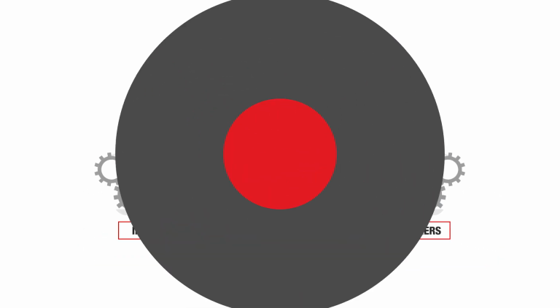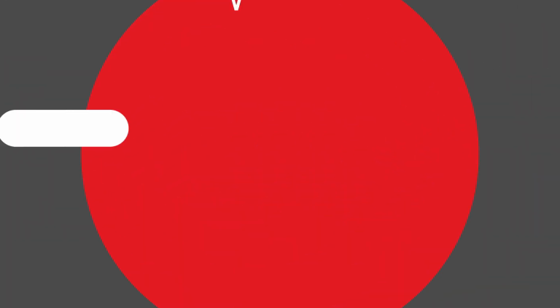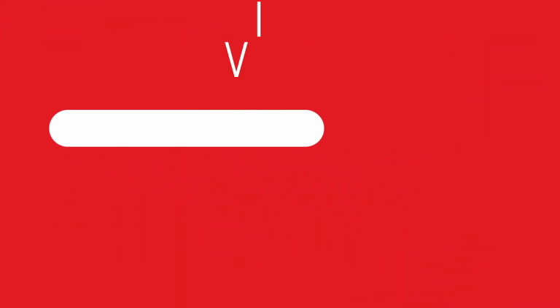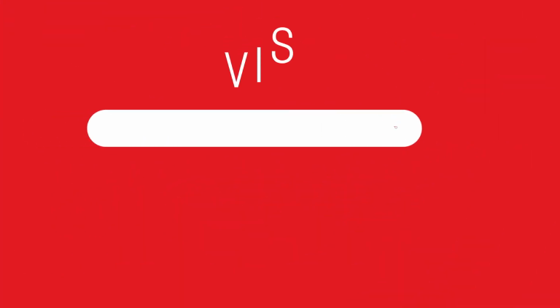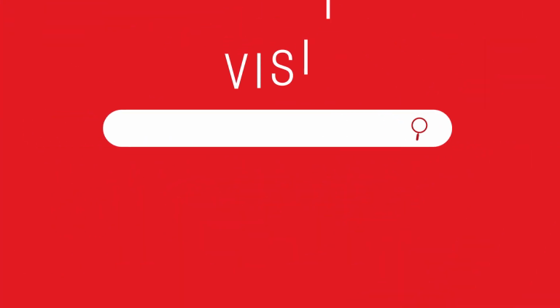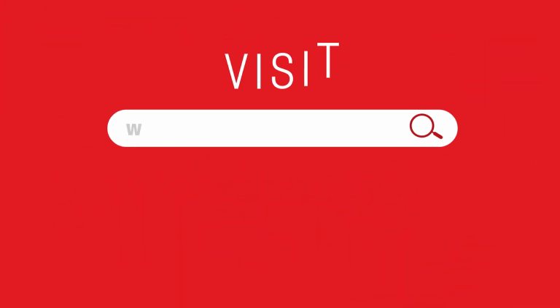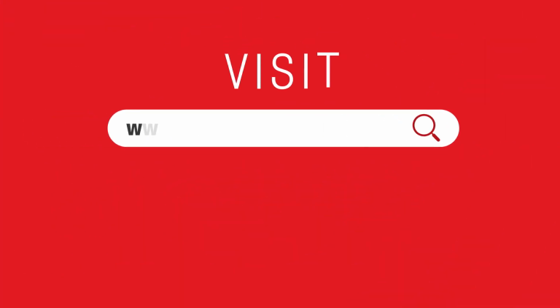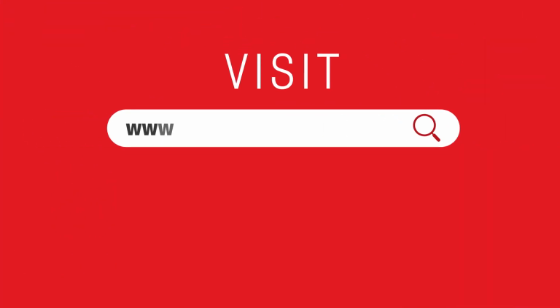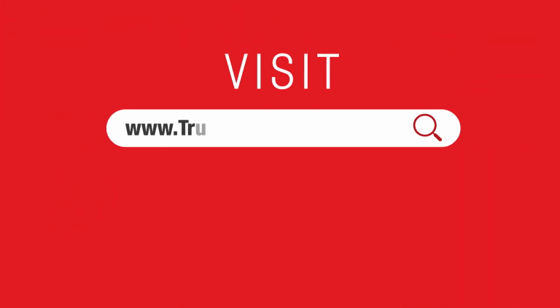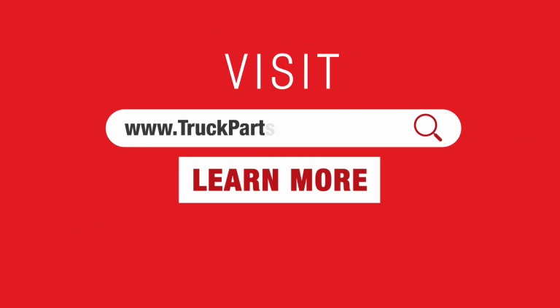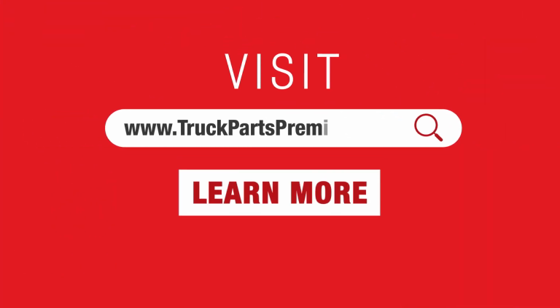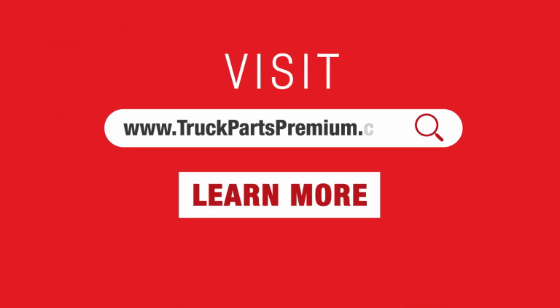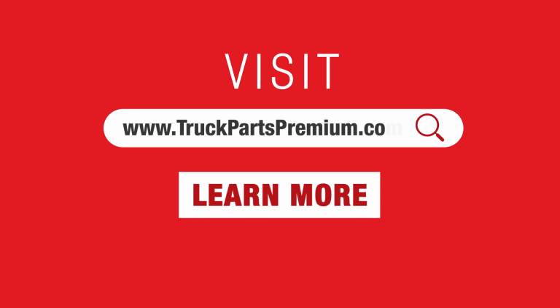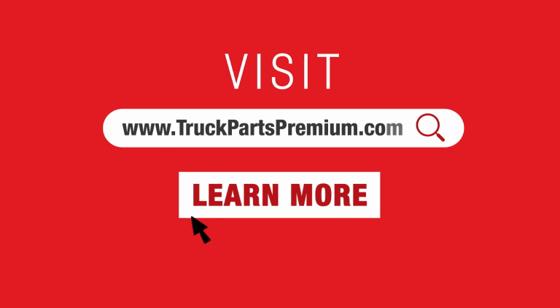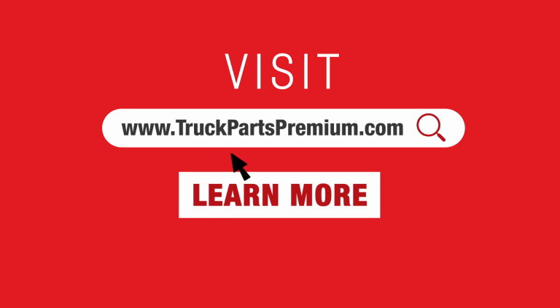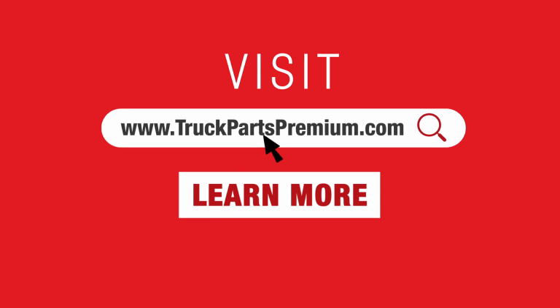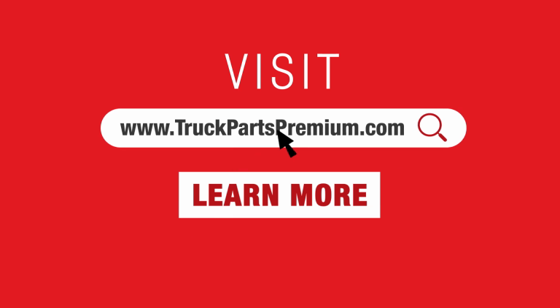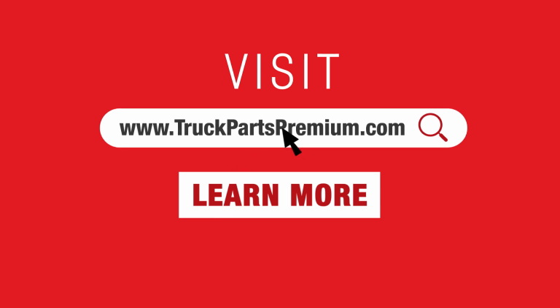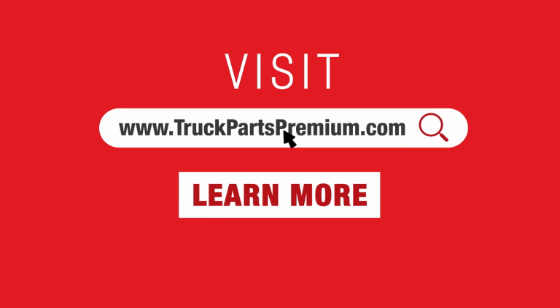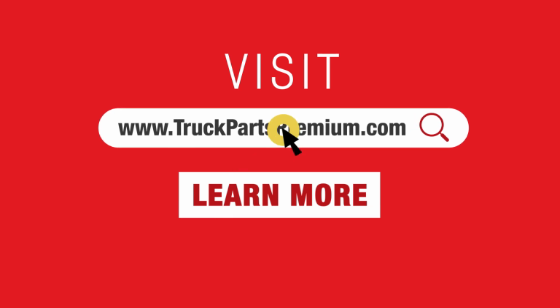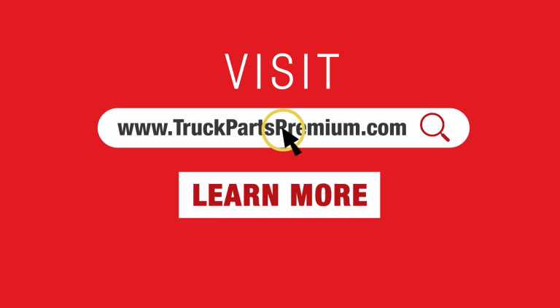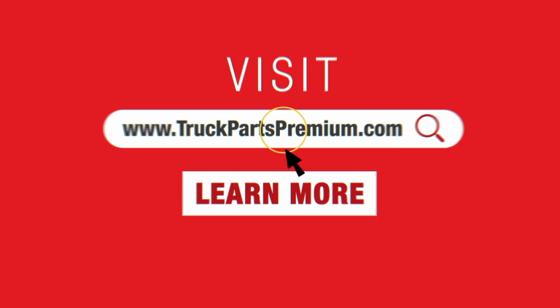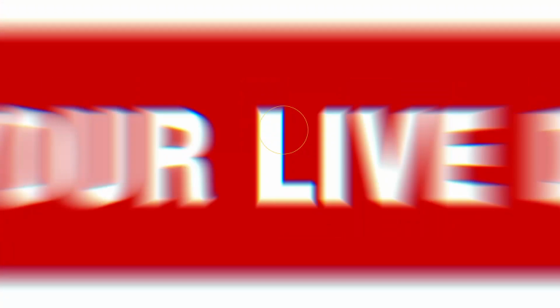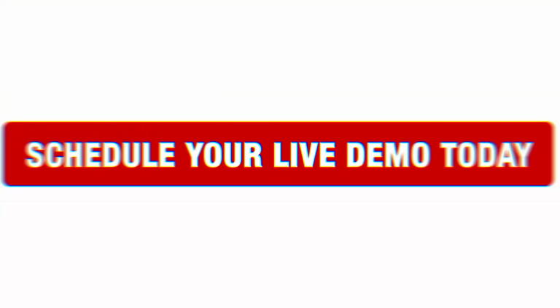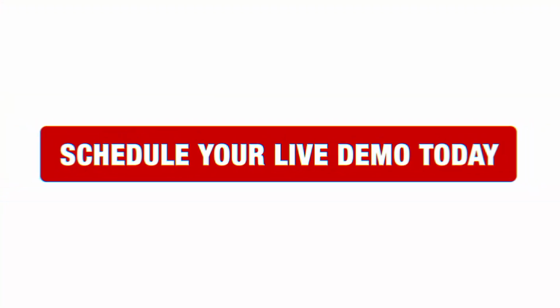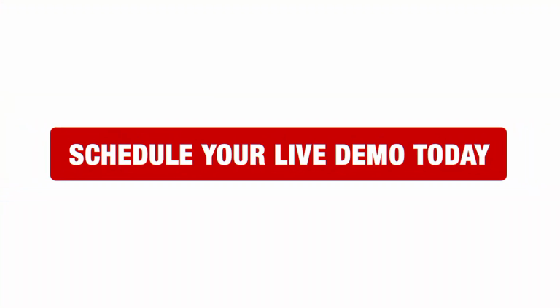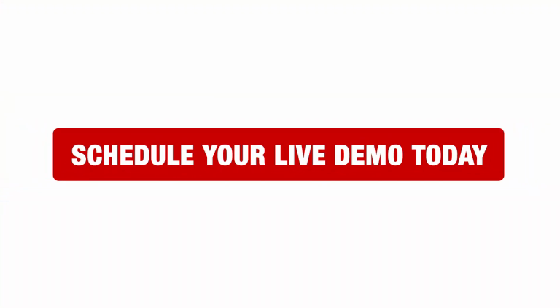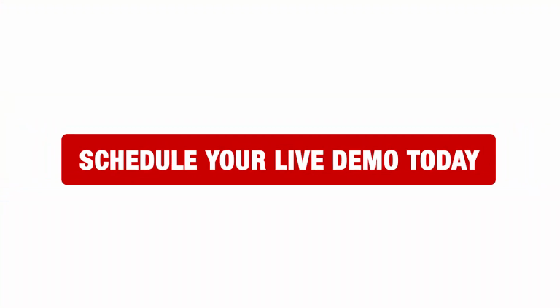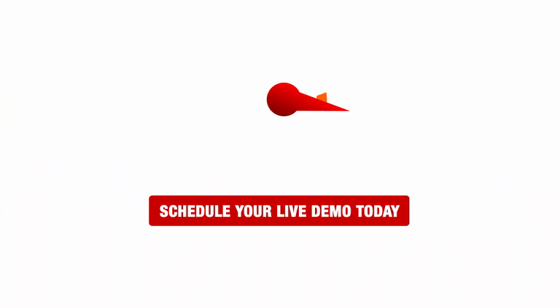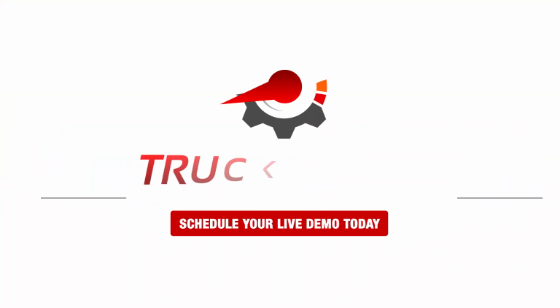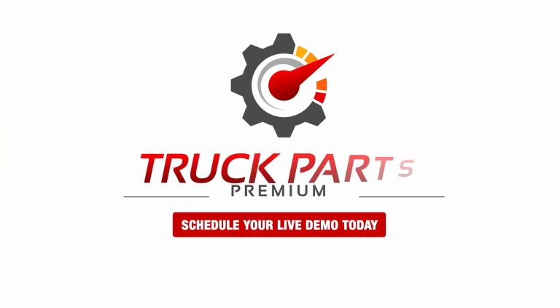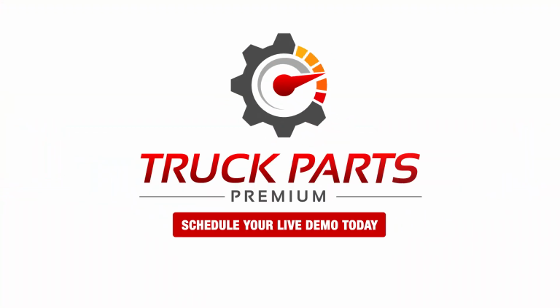Head to www.truckpartspremium.com to learn more and schedule your live demo today.